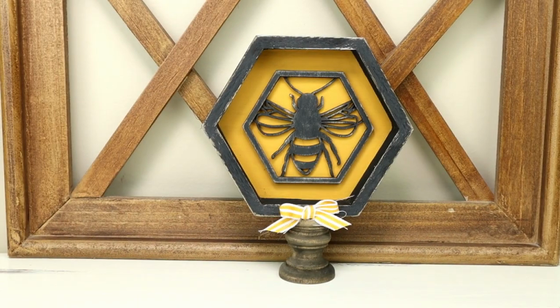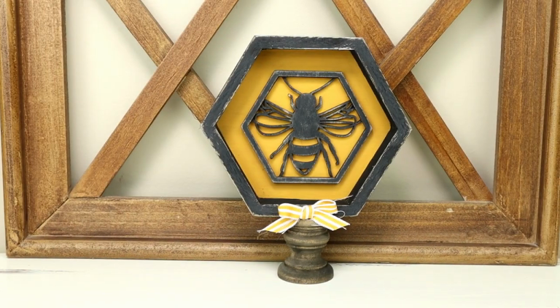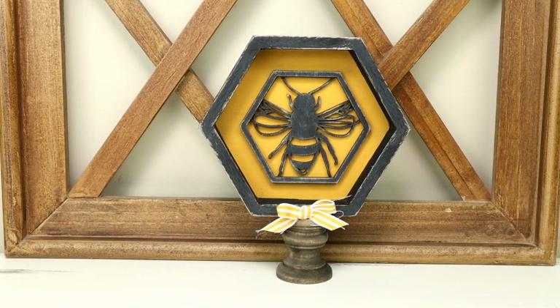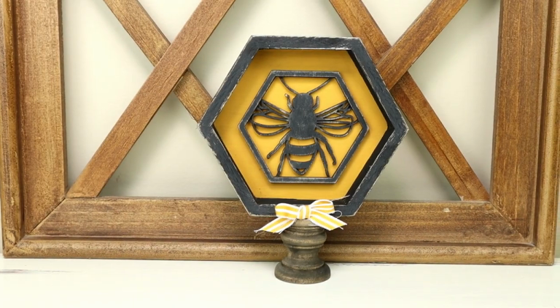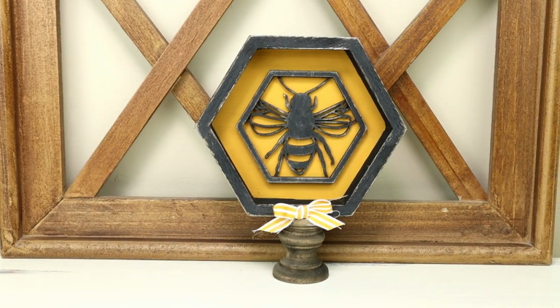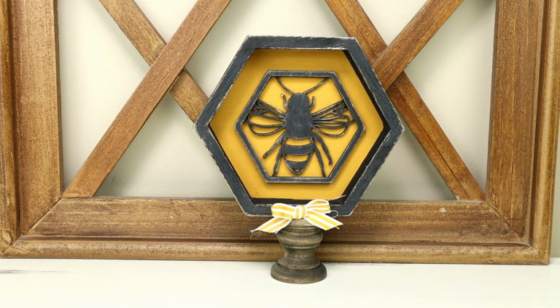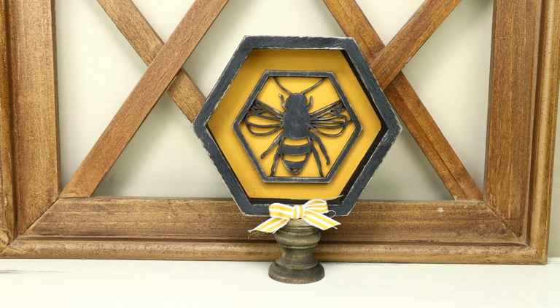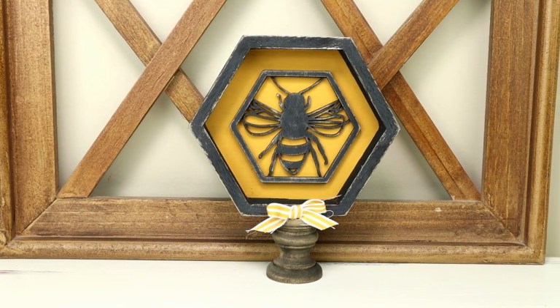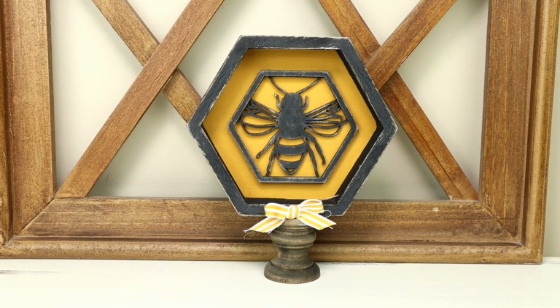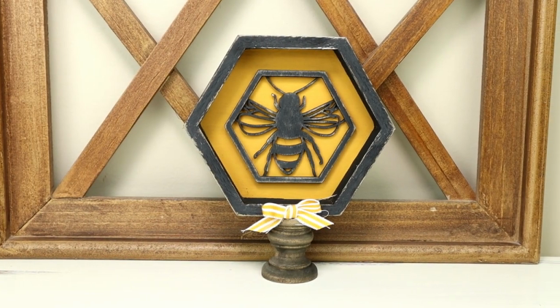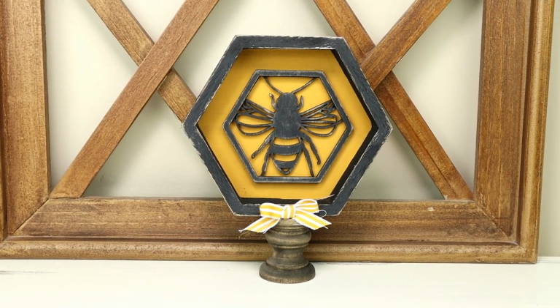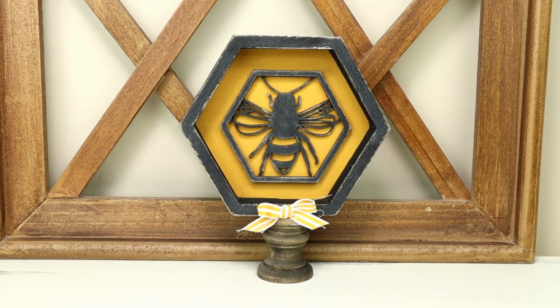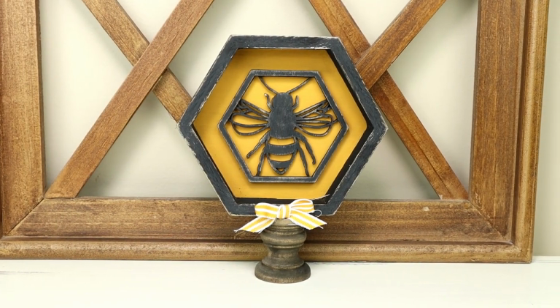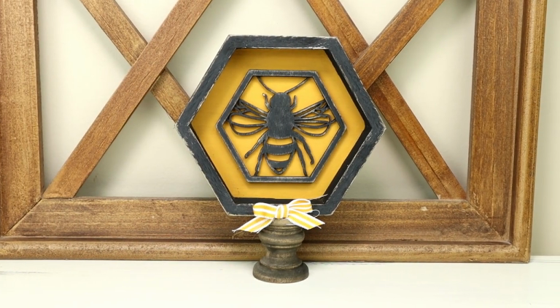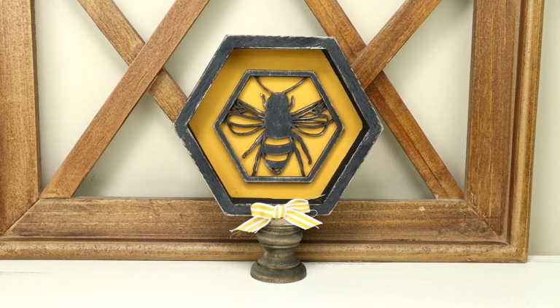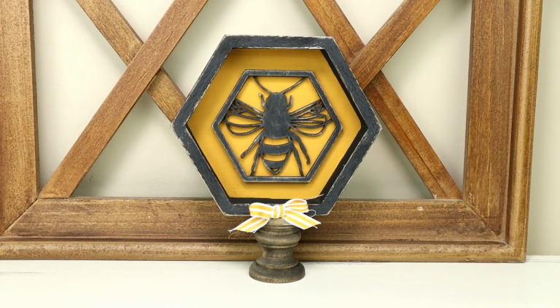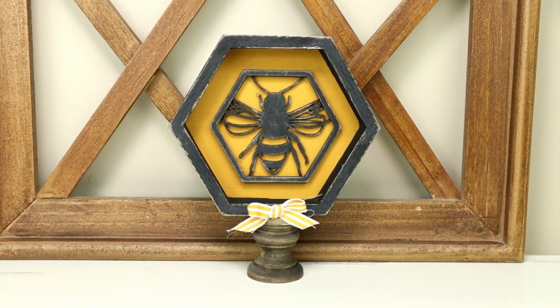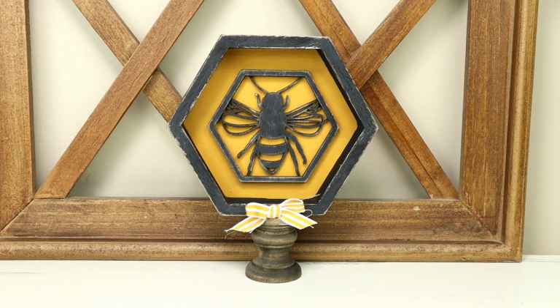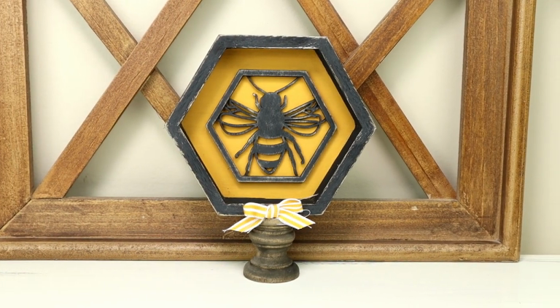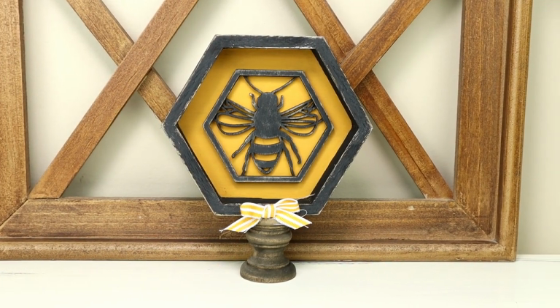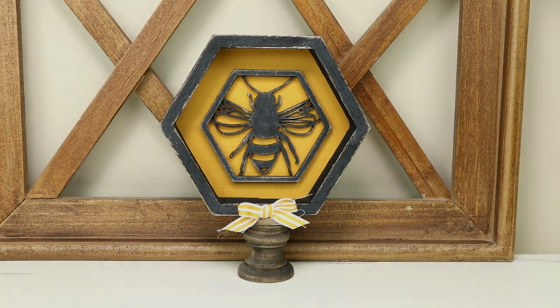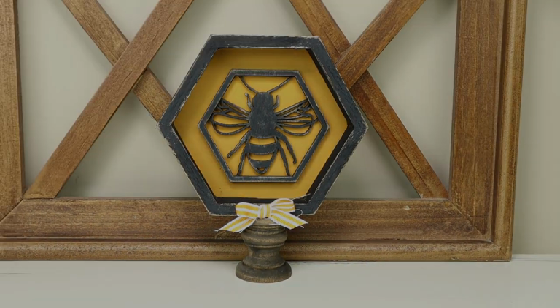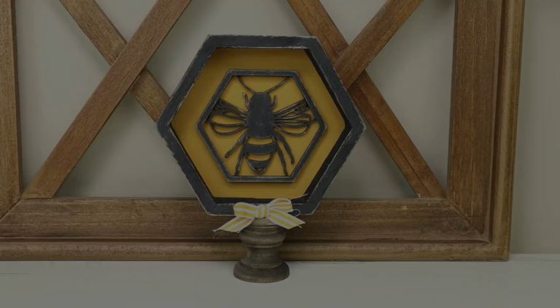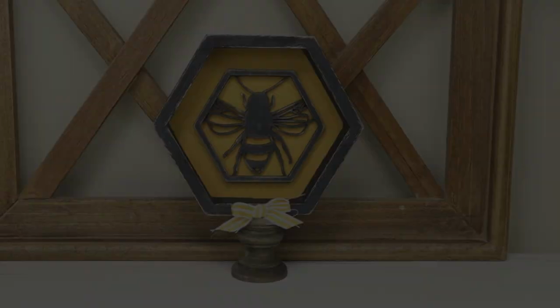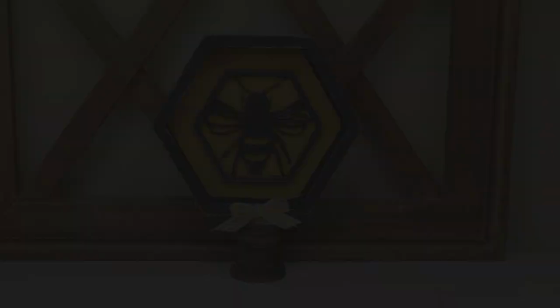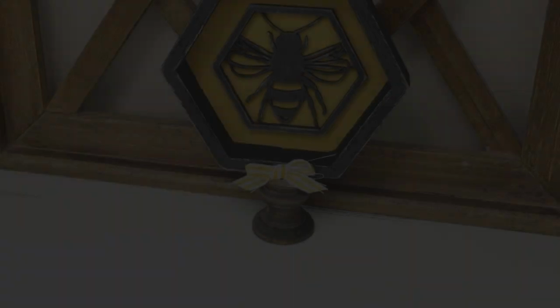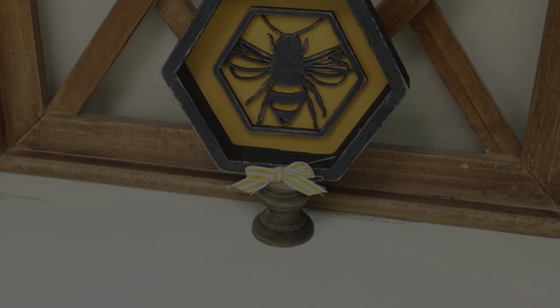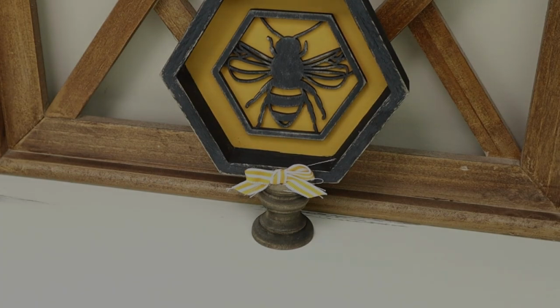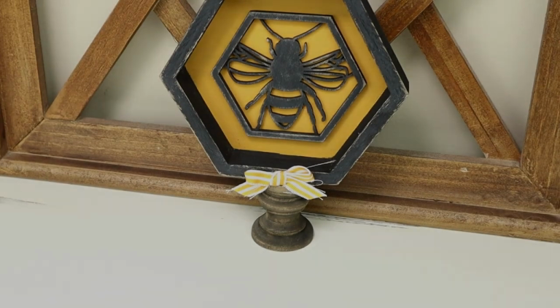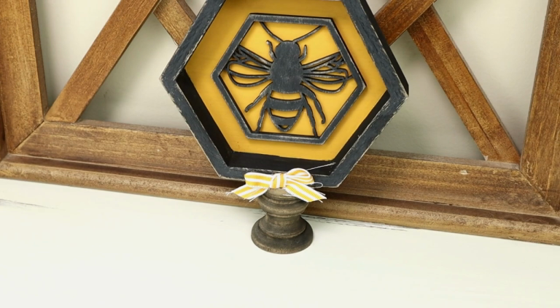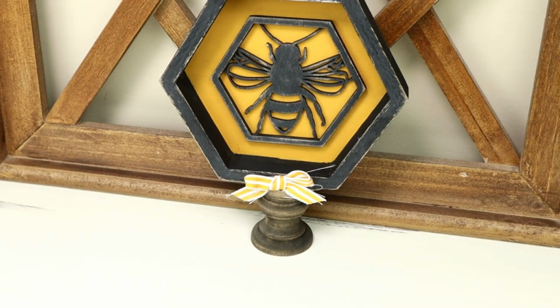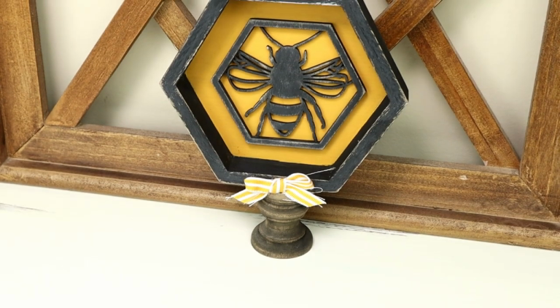And this is the piece all finished — a really easy and affordable piece to add to your bee decor.